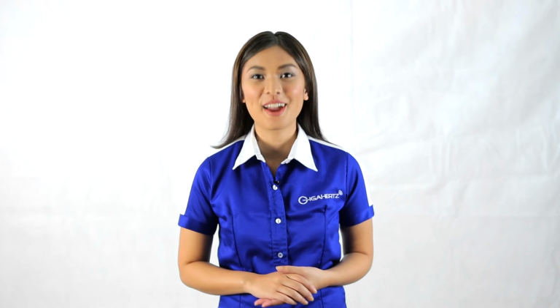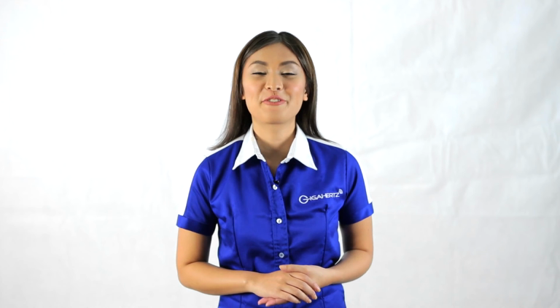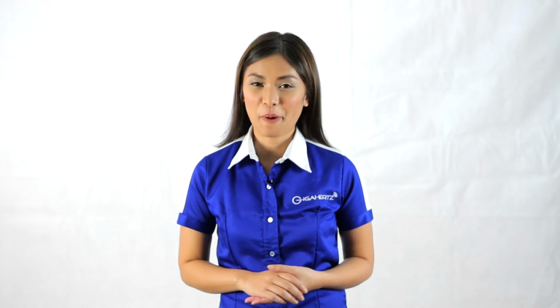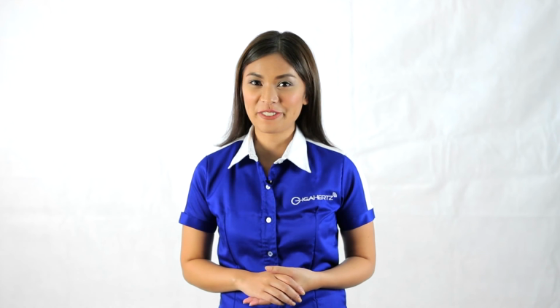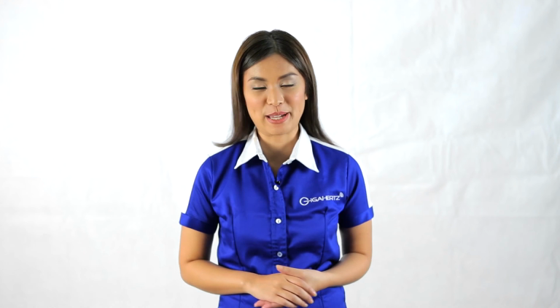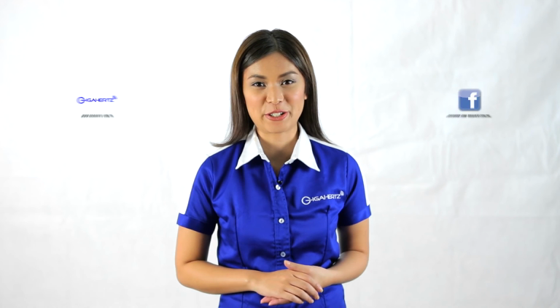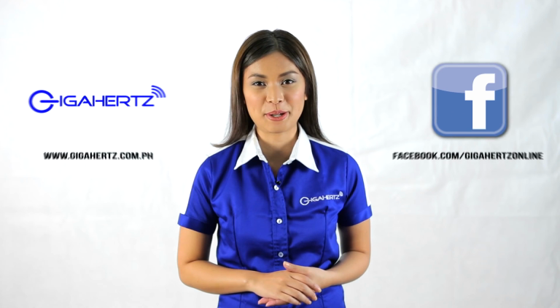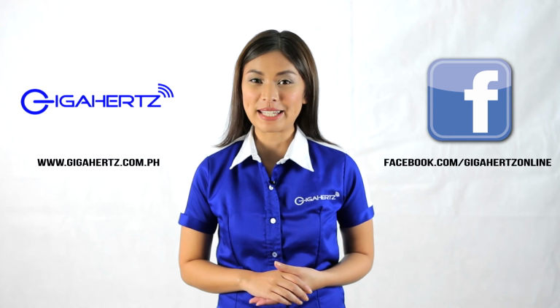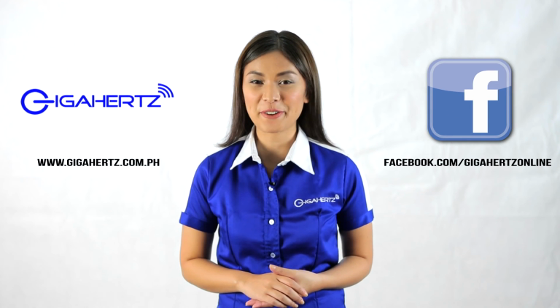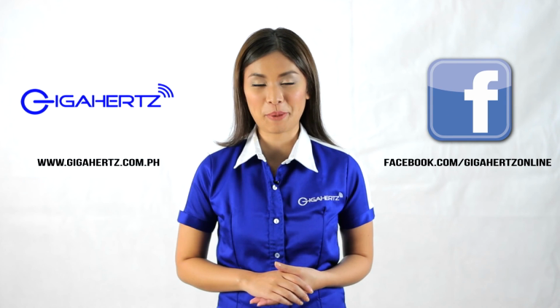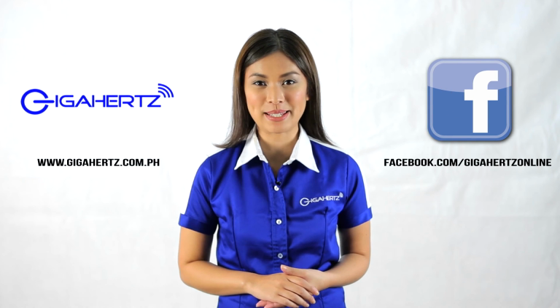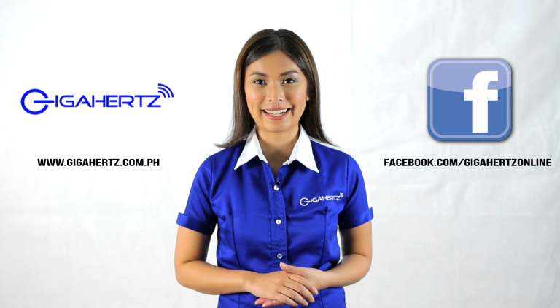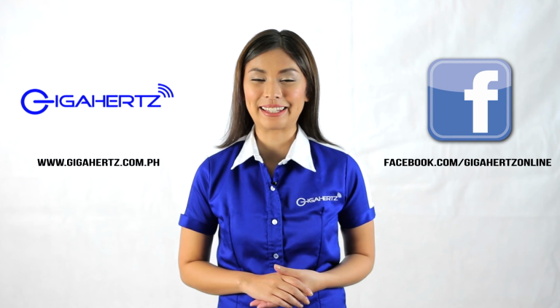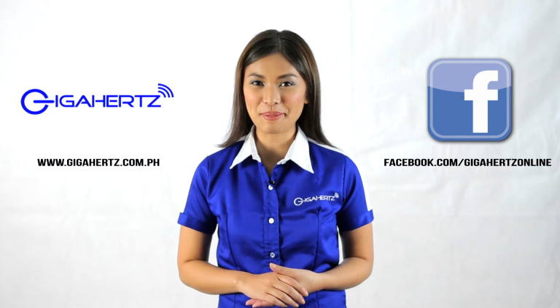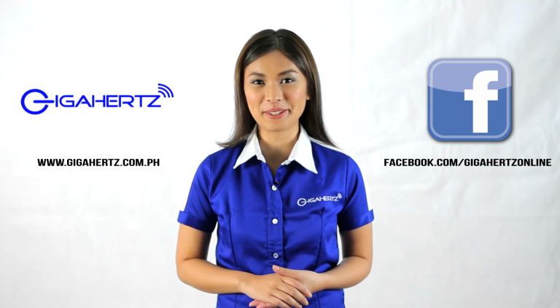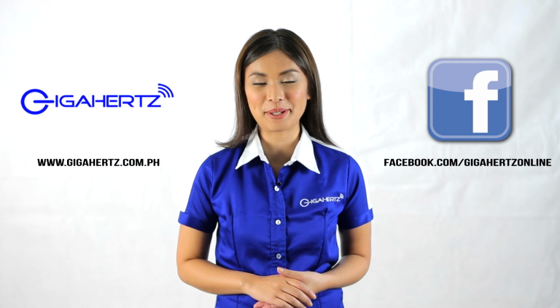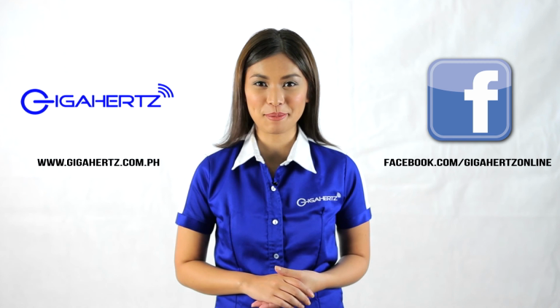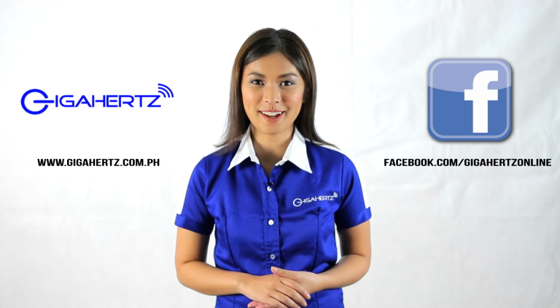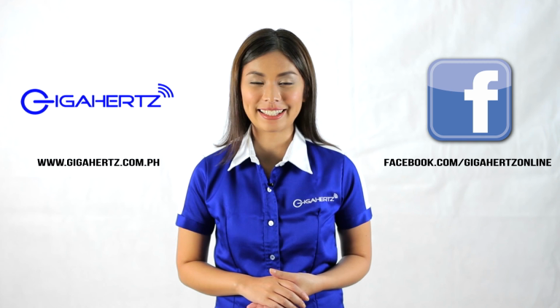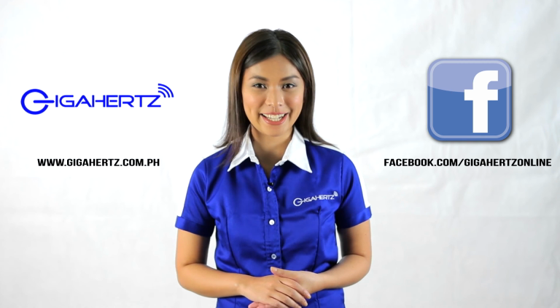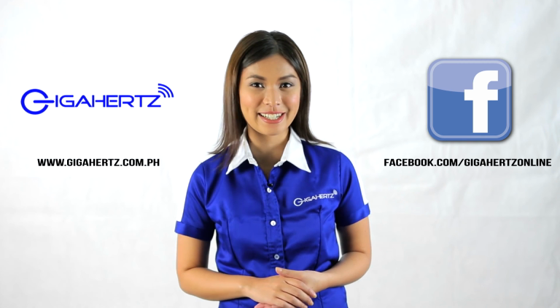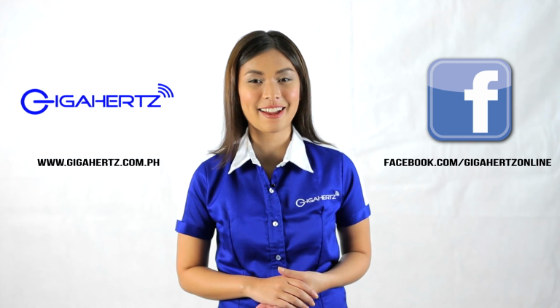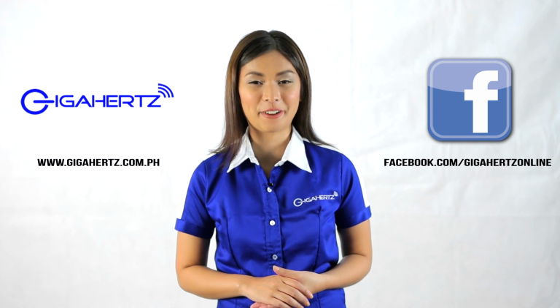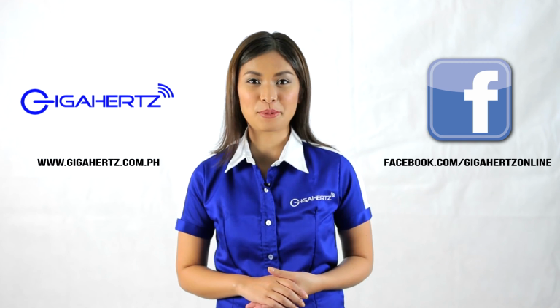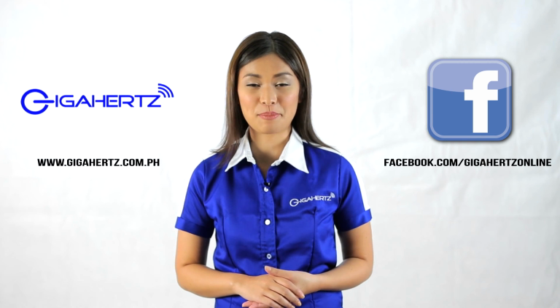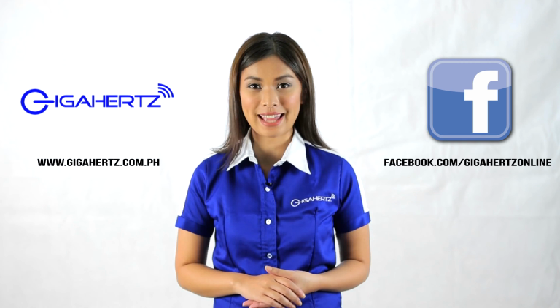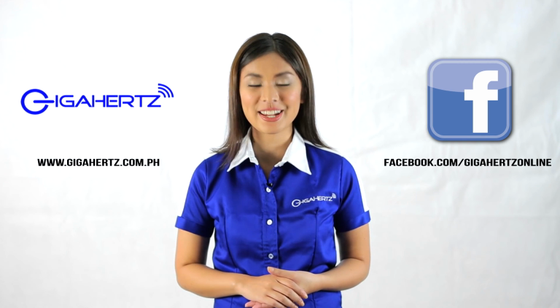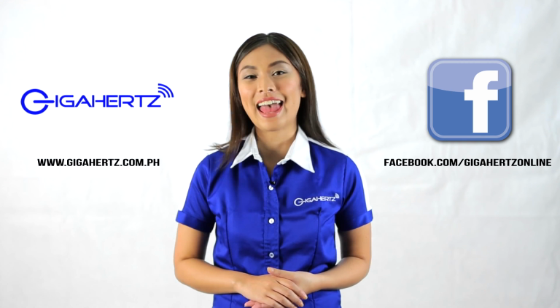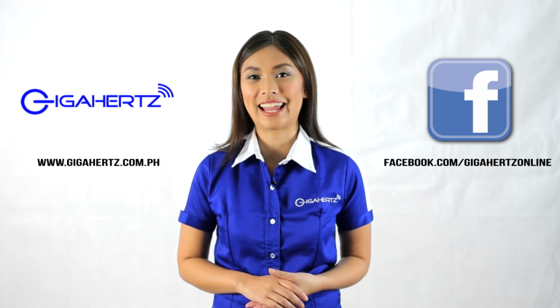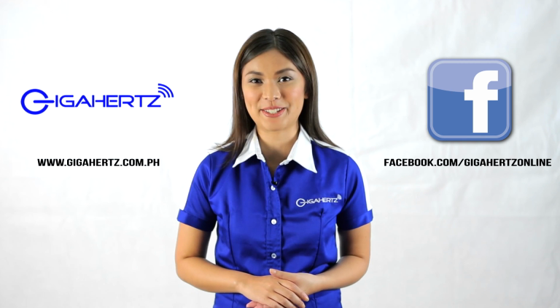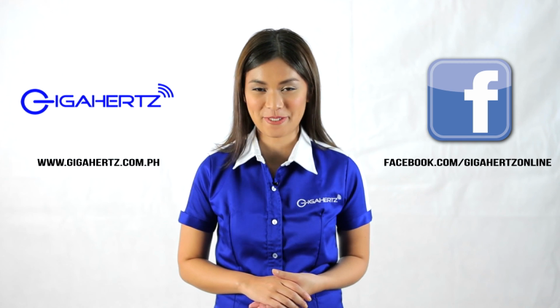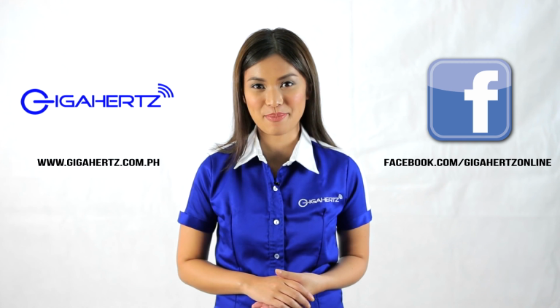For more information, please go to our website at www.gigahertz.com.ph and like us on Facebook.